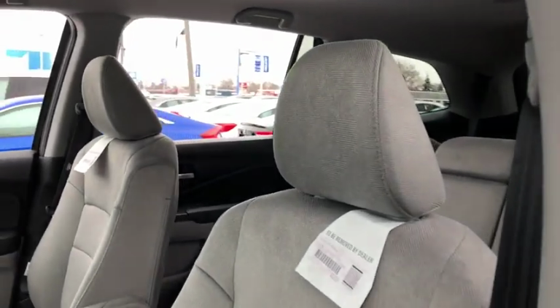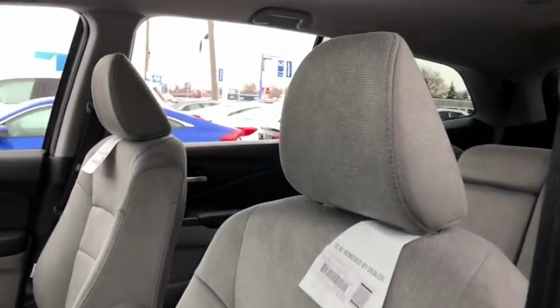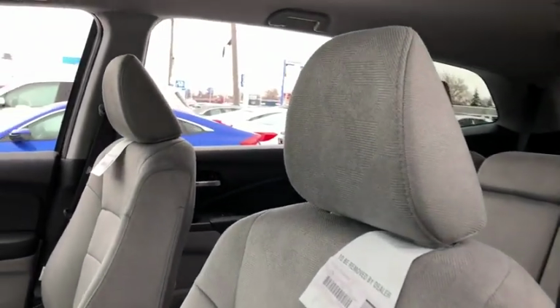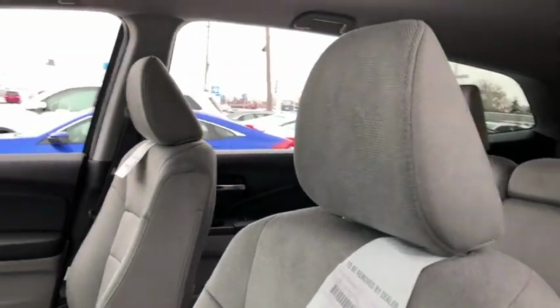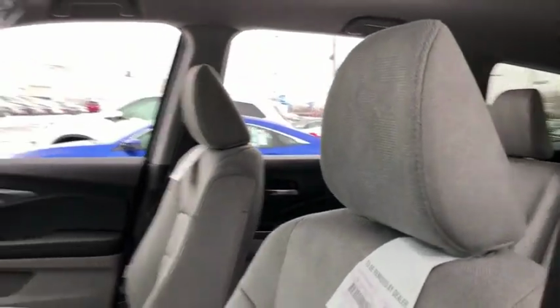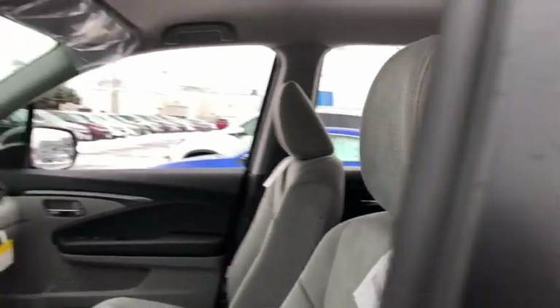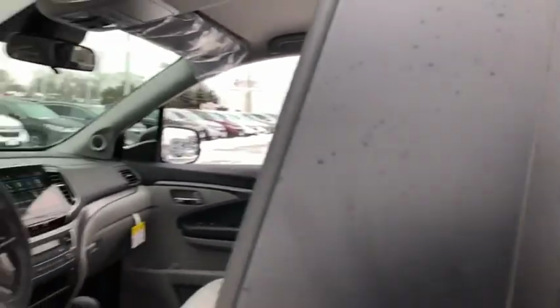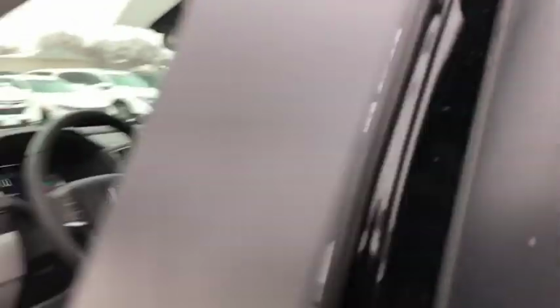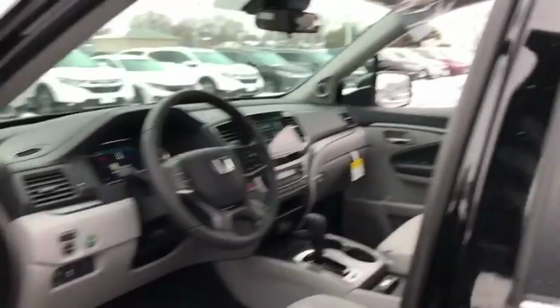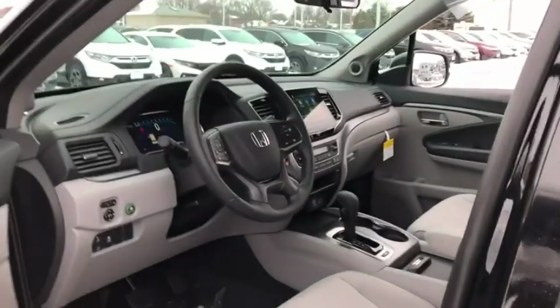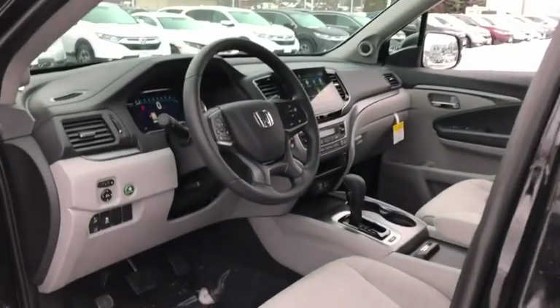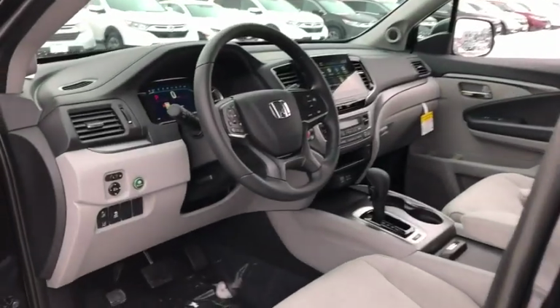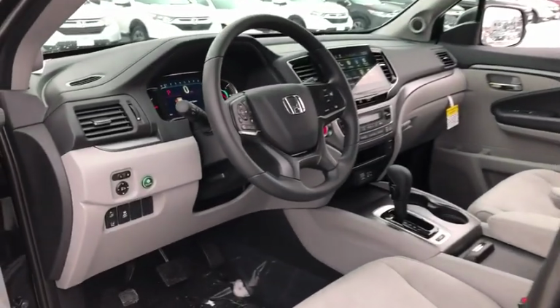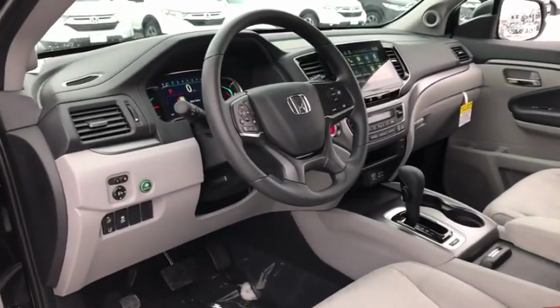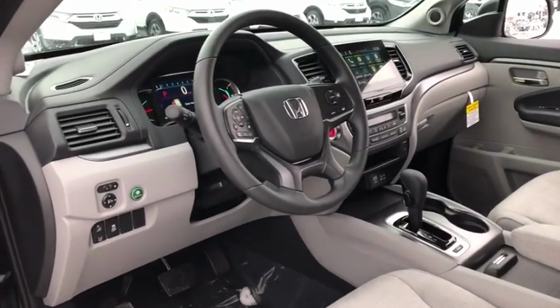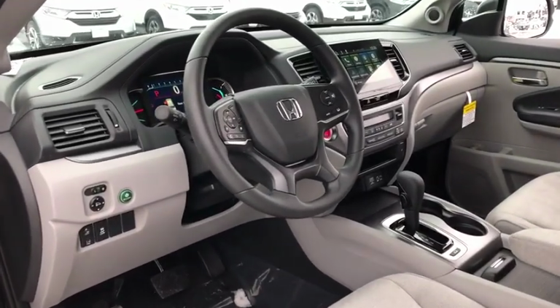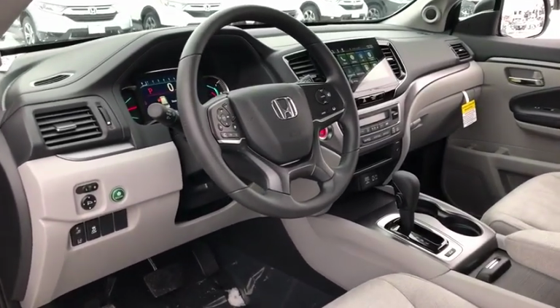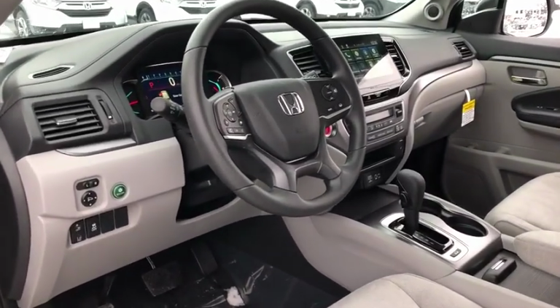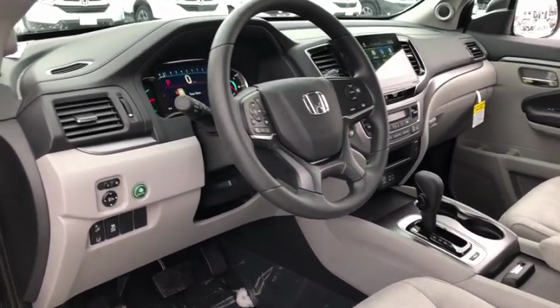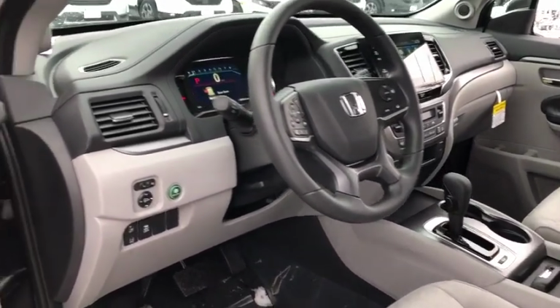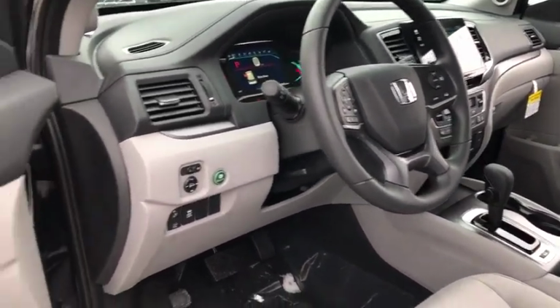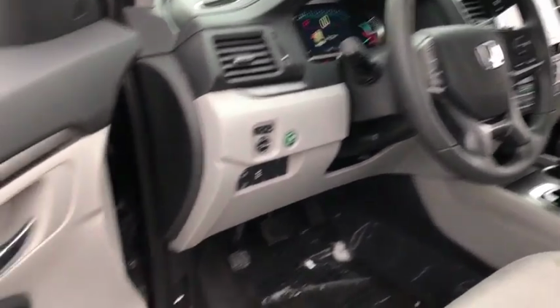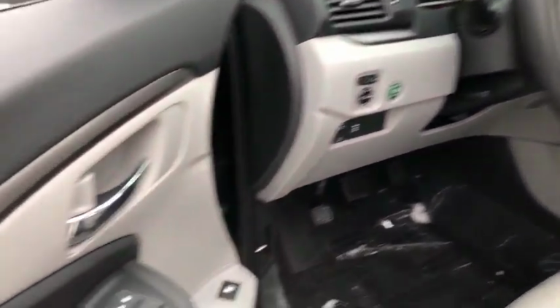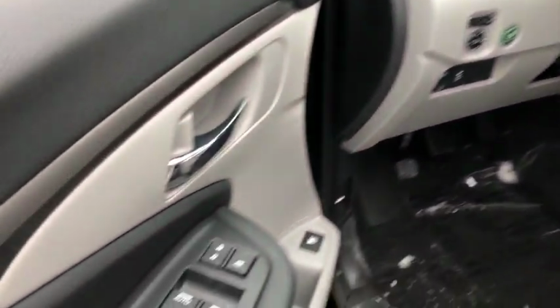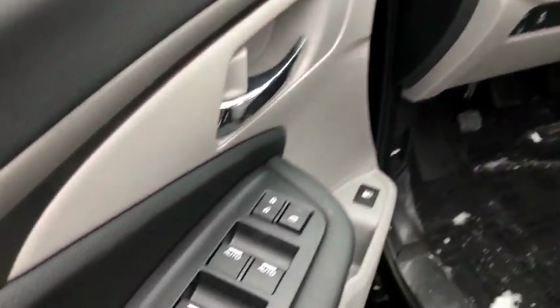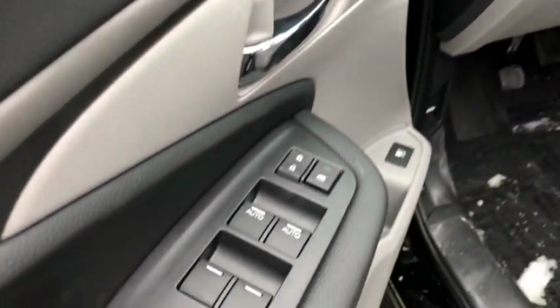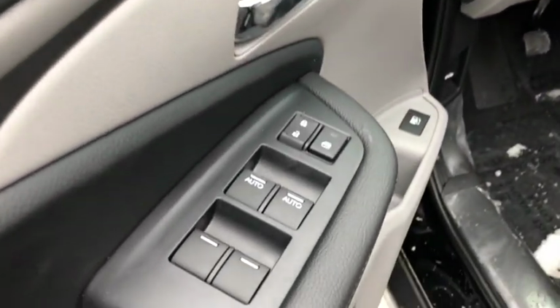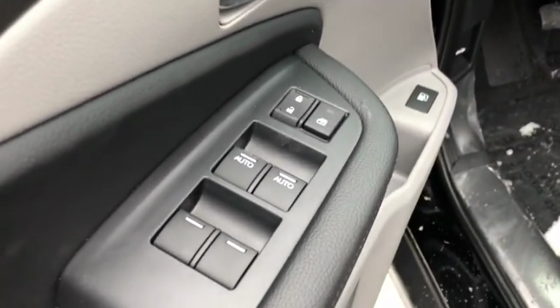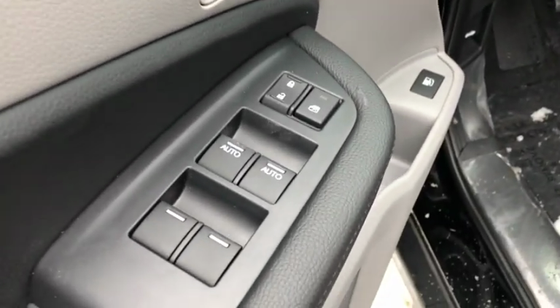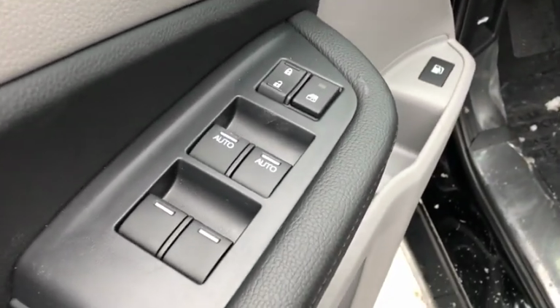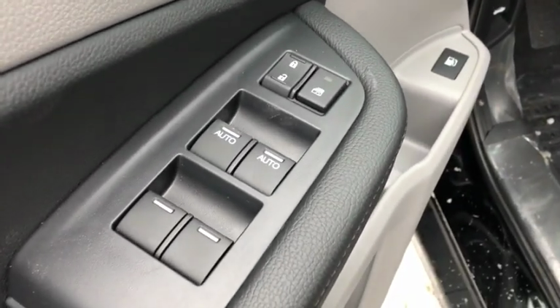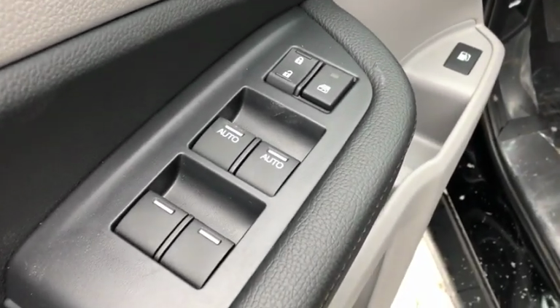Traction control. Dual airbags. Alloy wheels. Power steering. Four wheel disc brakes. Electronic stability control.